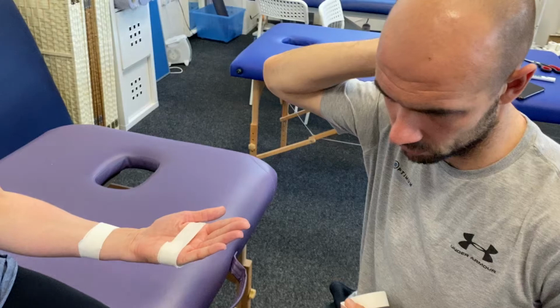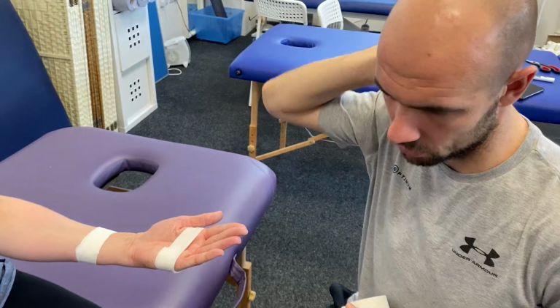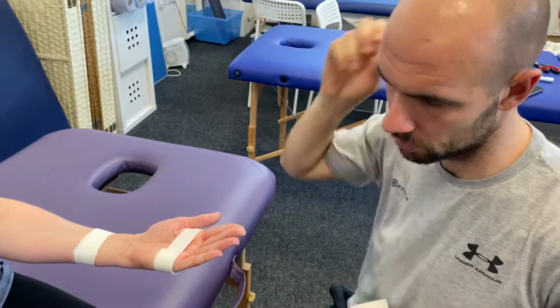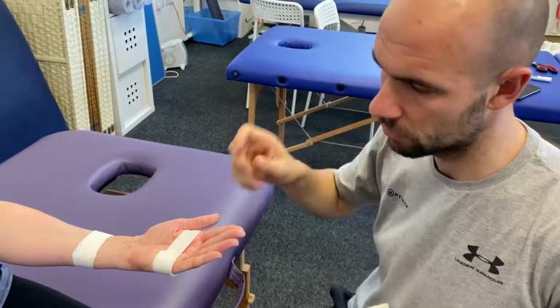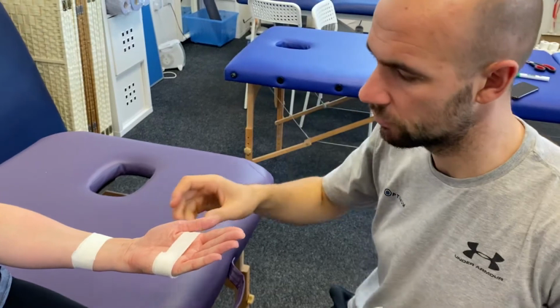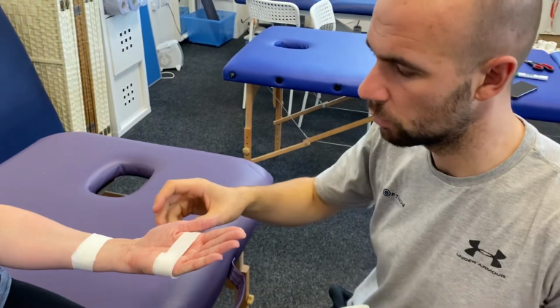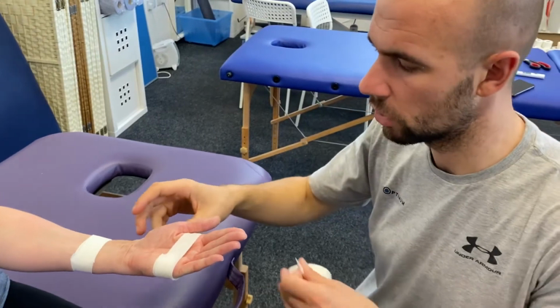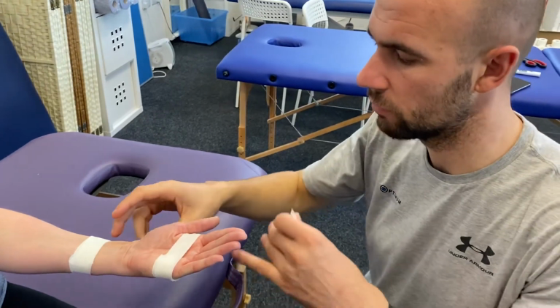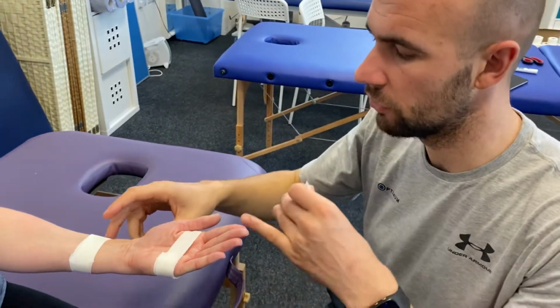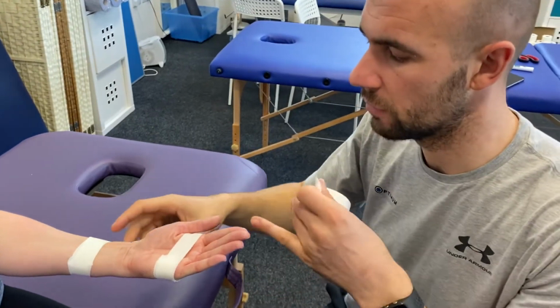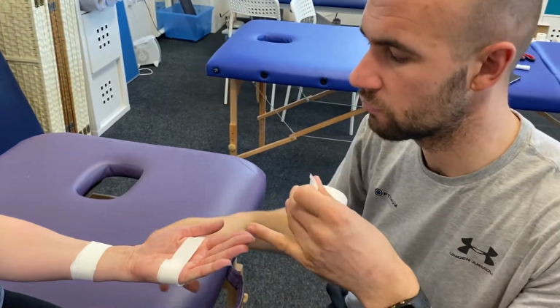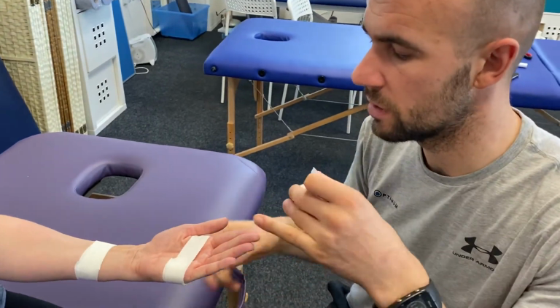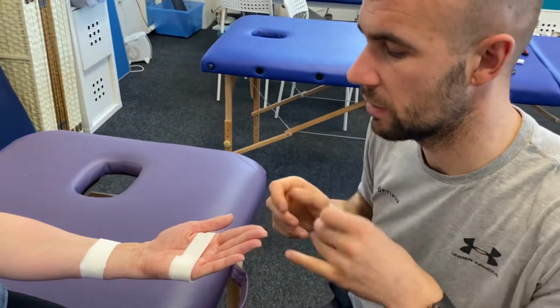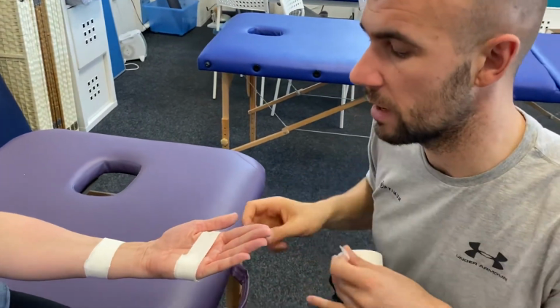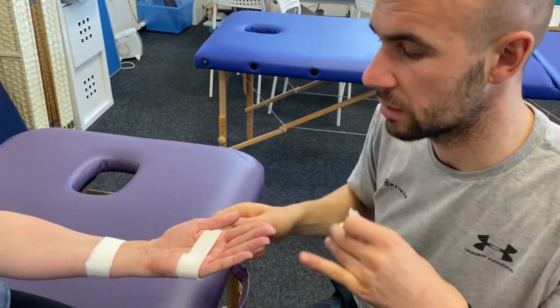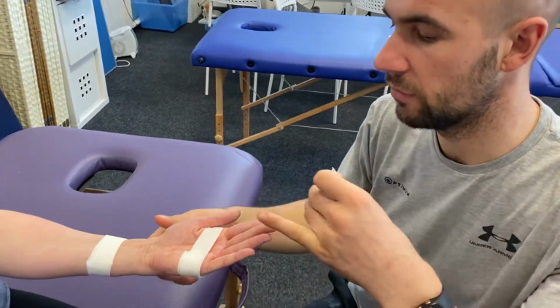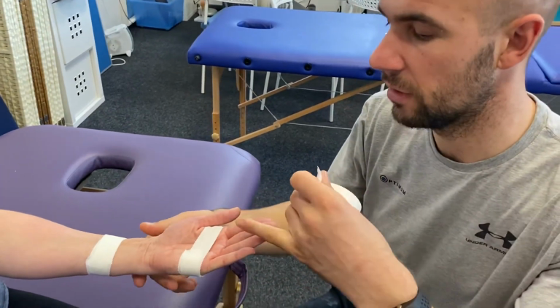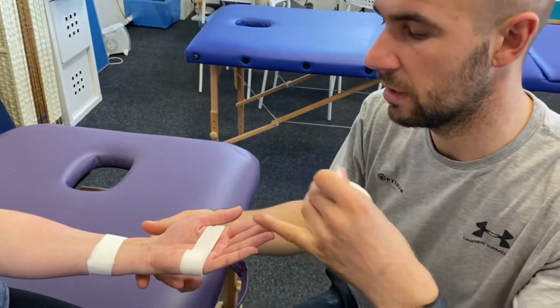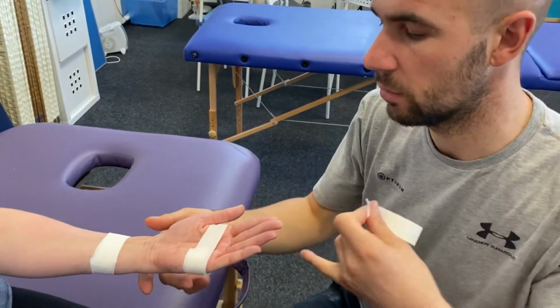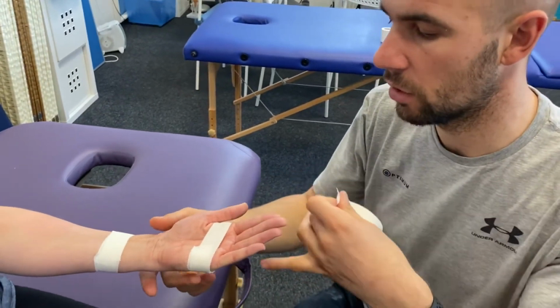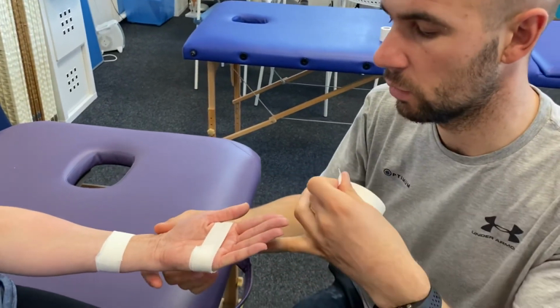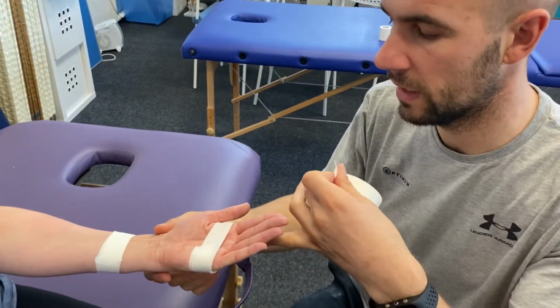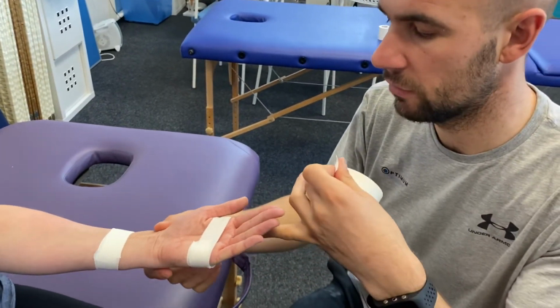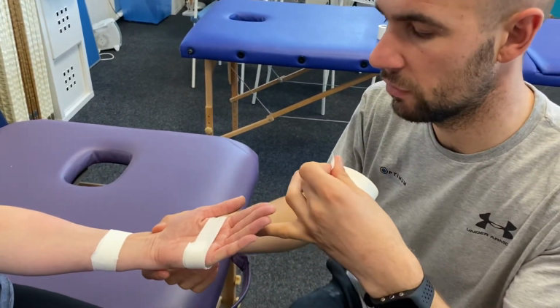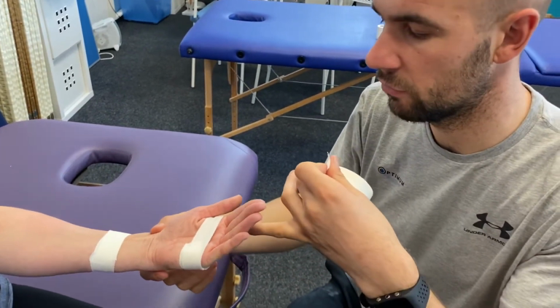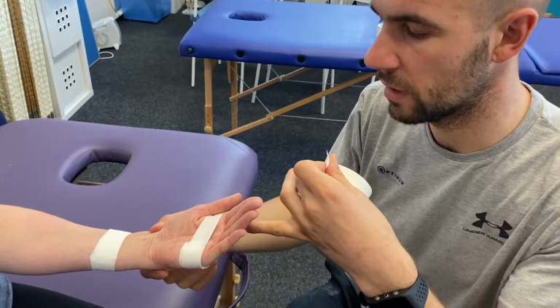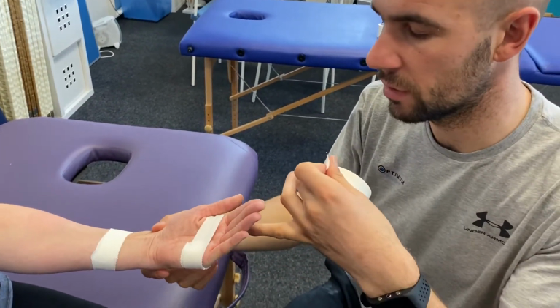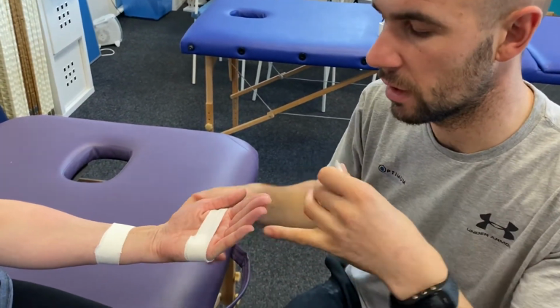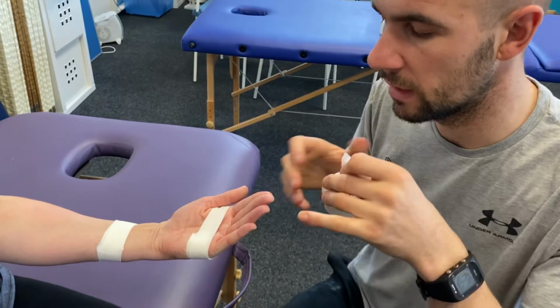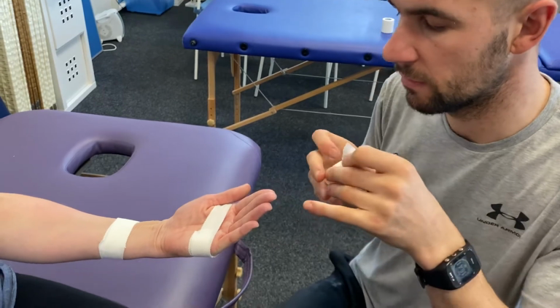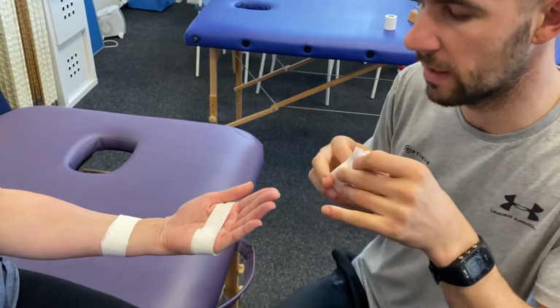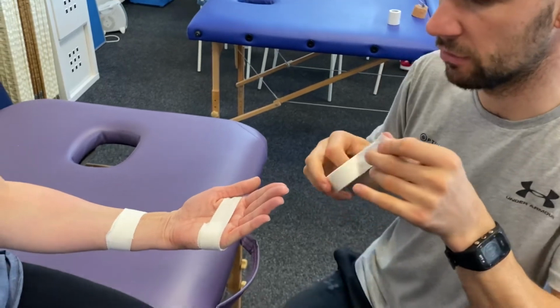We're going to work on reducing wrist extension, so we're going to hold the hand just ever so slightly into flexion.